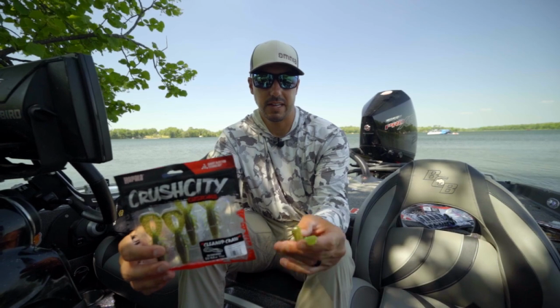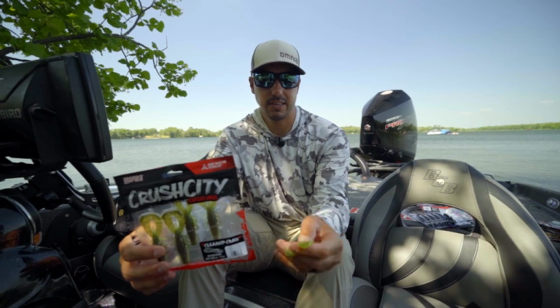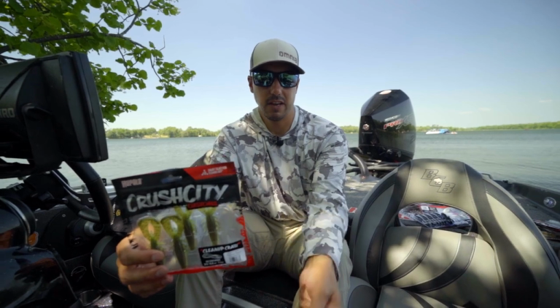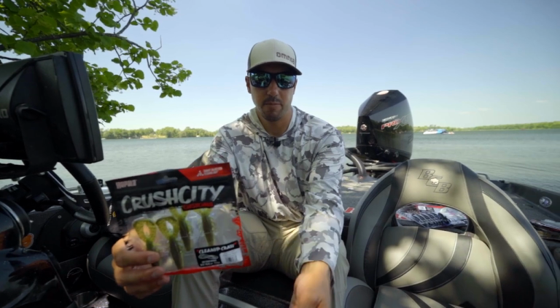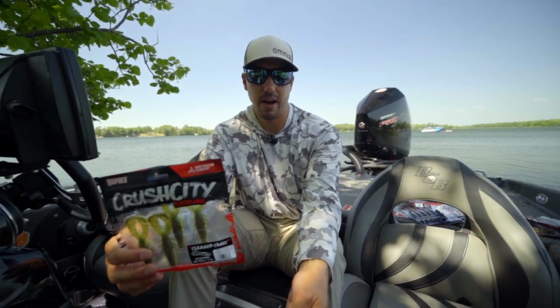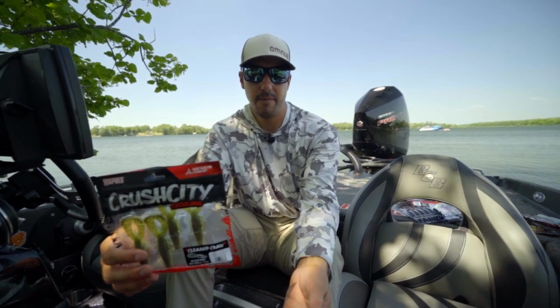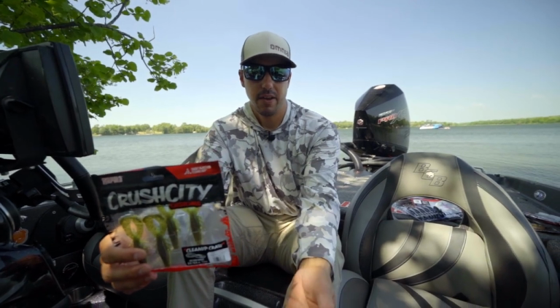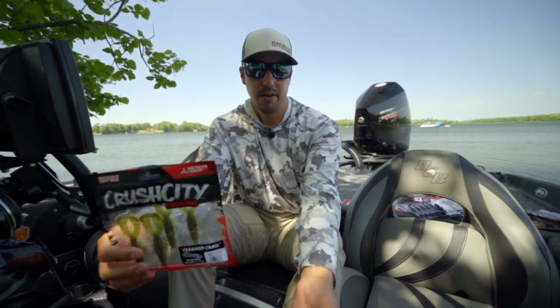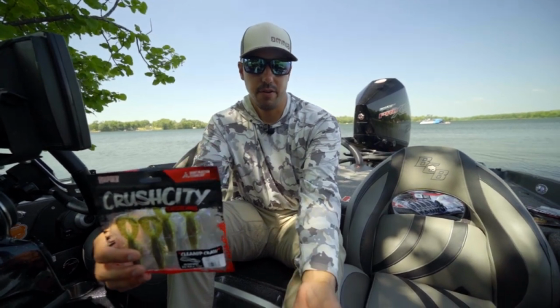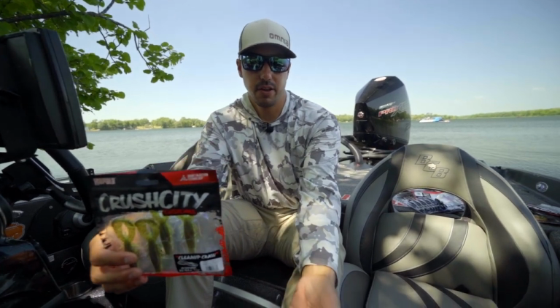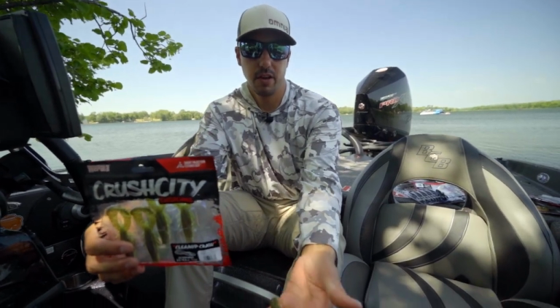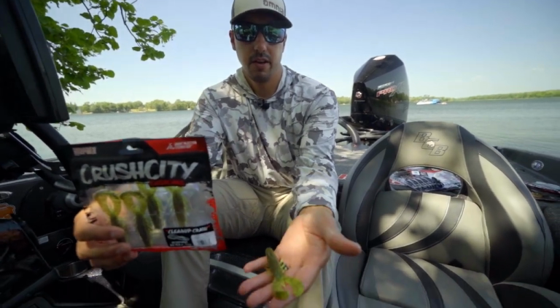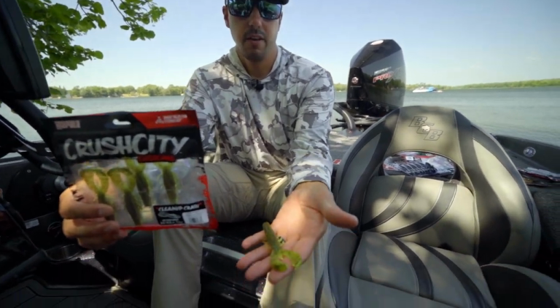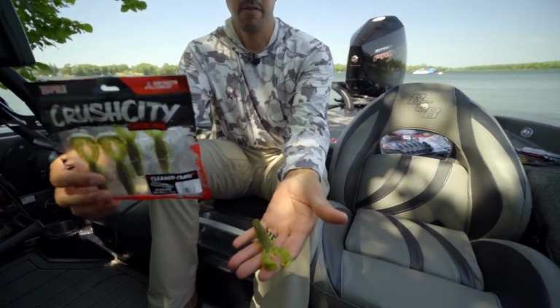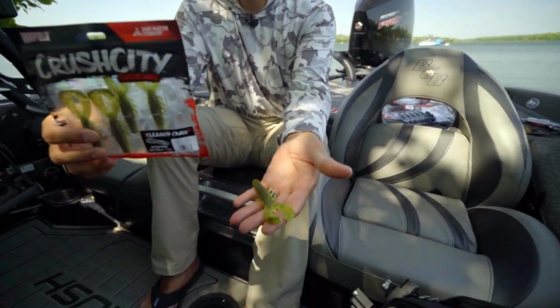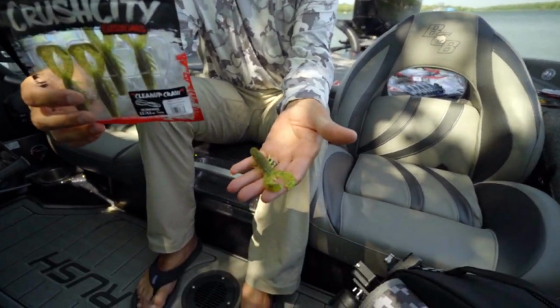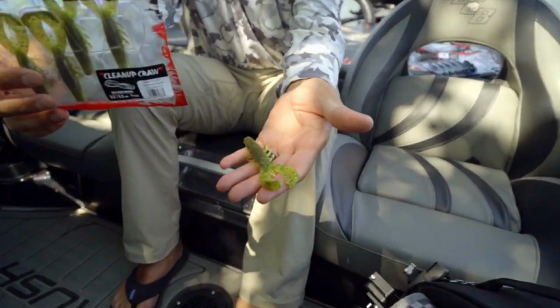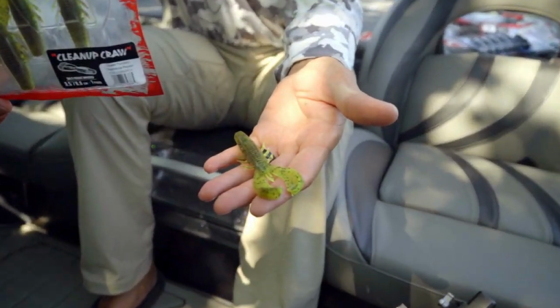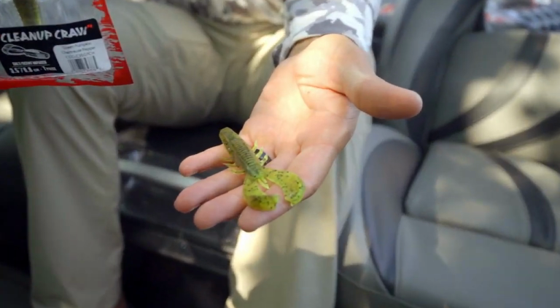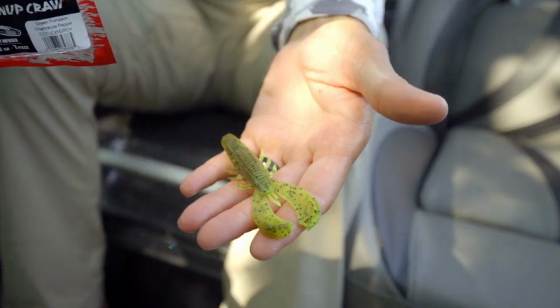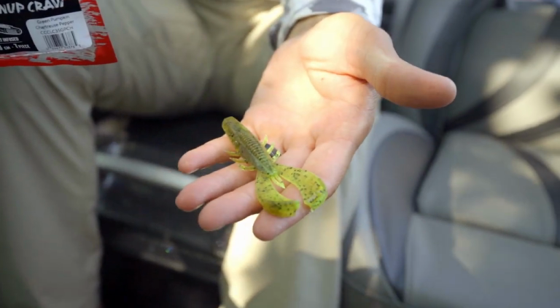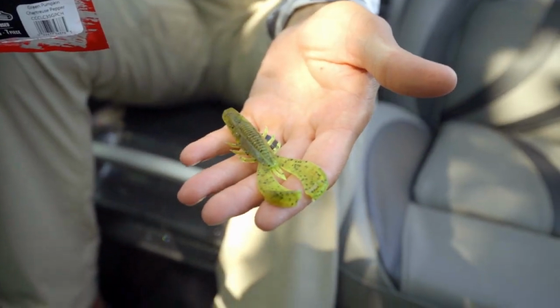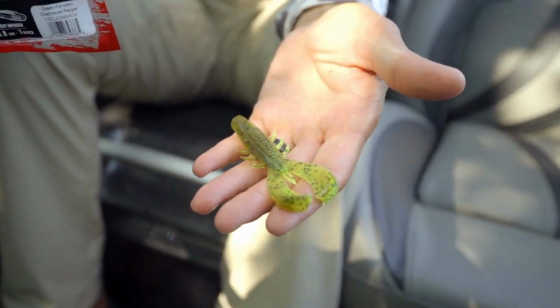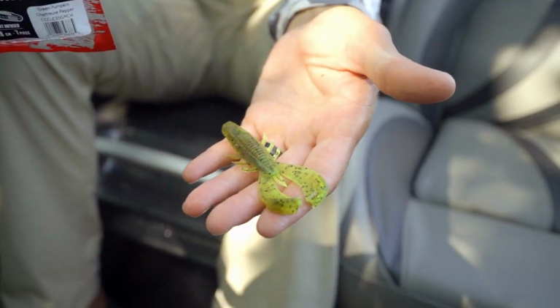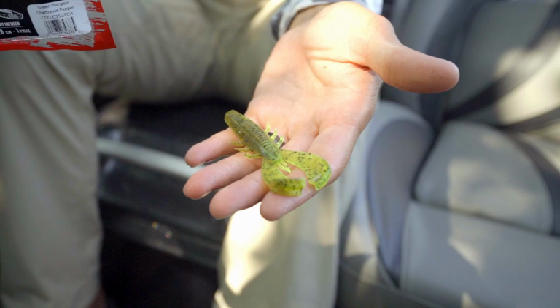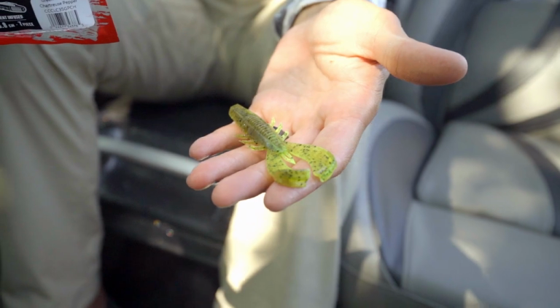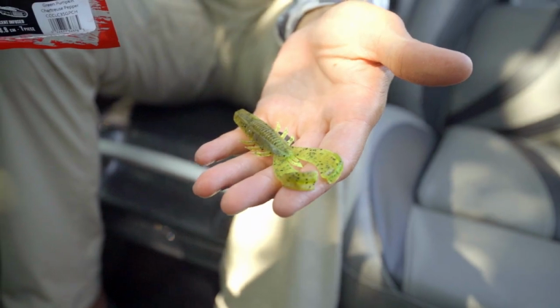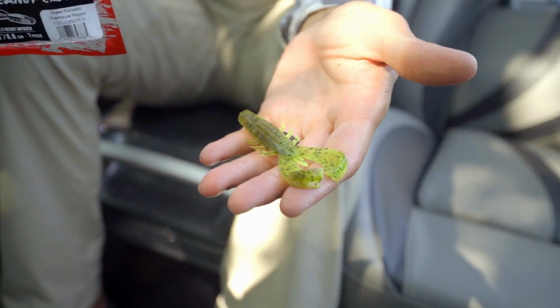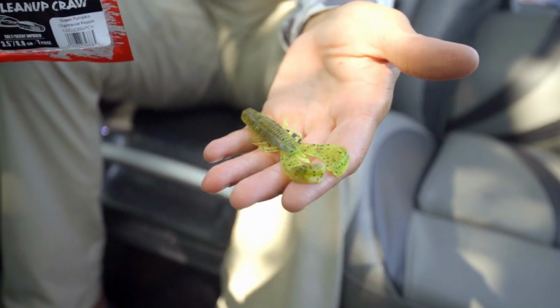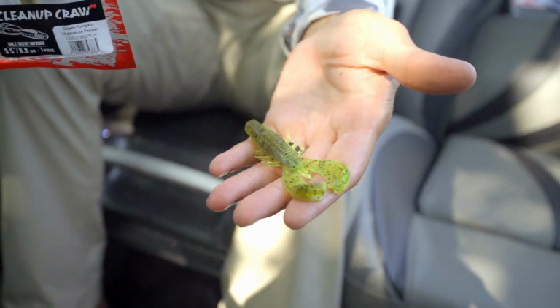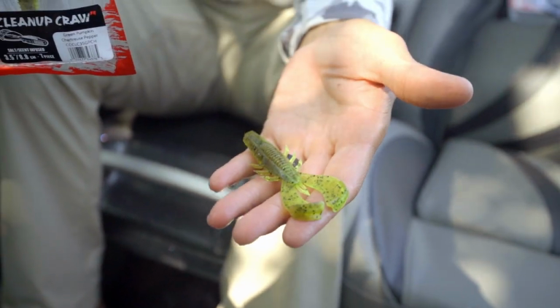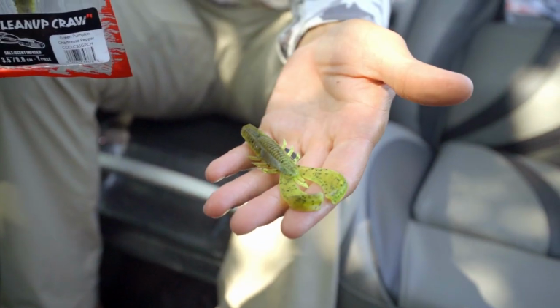So that's the Cleanup Craw — really good, versatile craw that I've been using quite a bit so far this year.